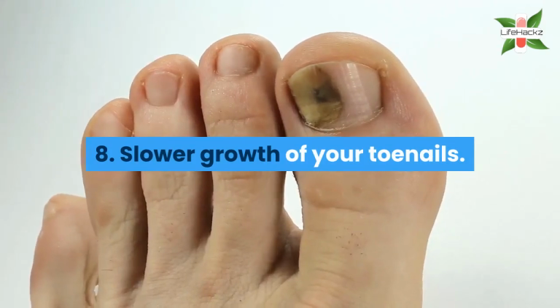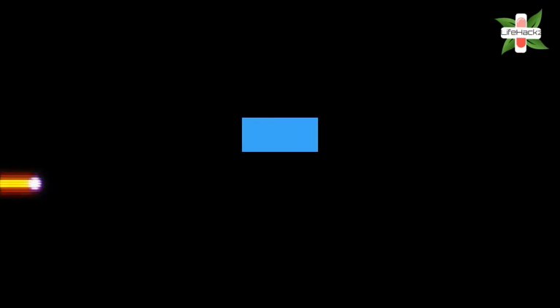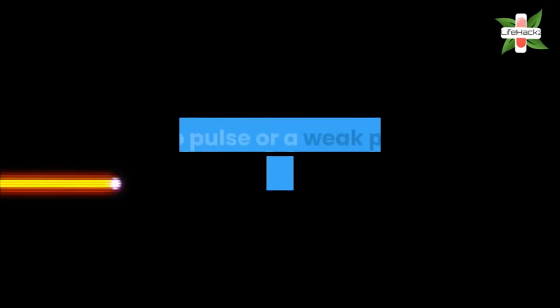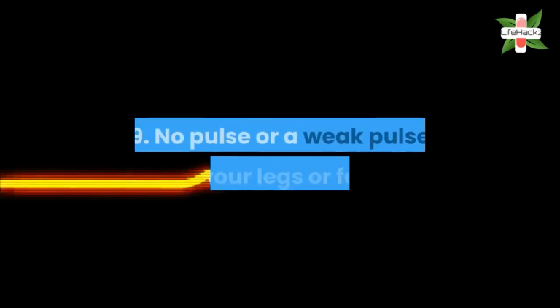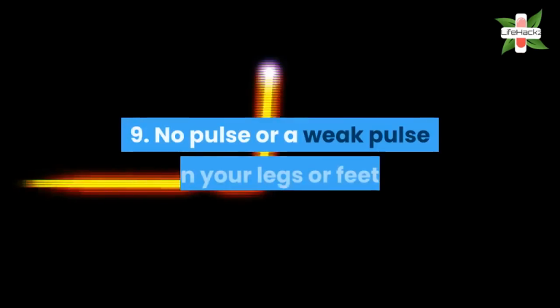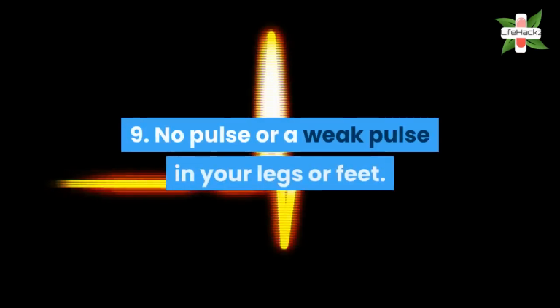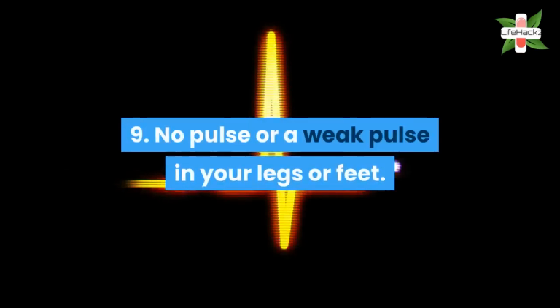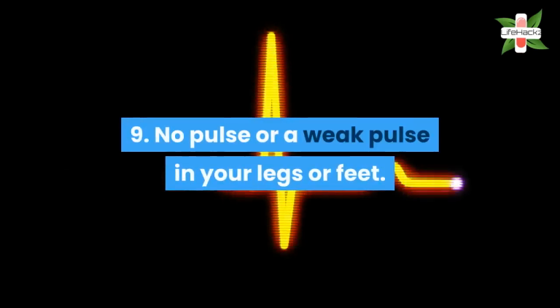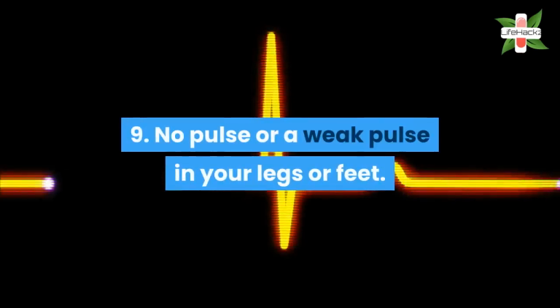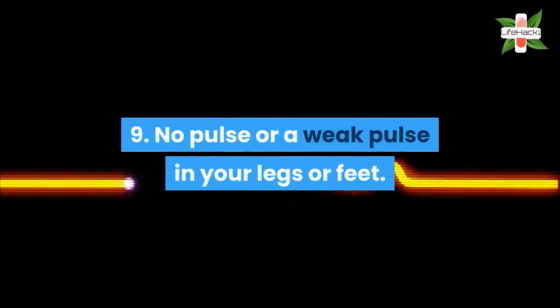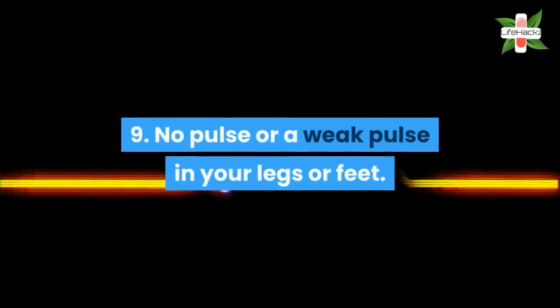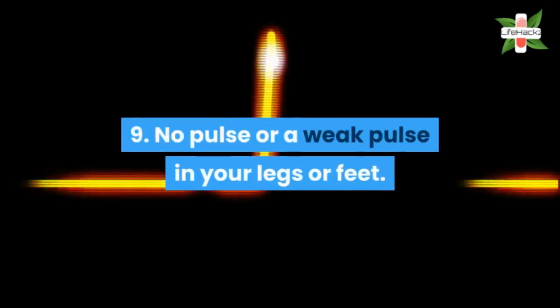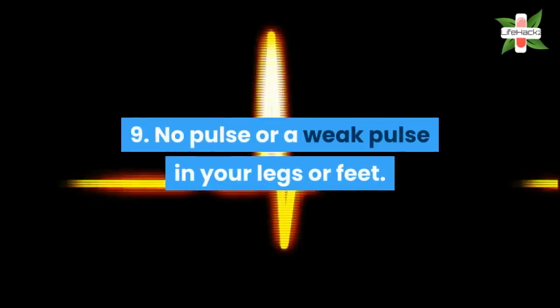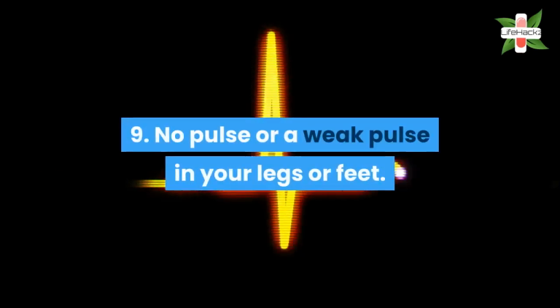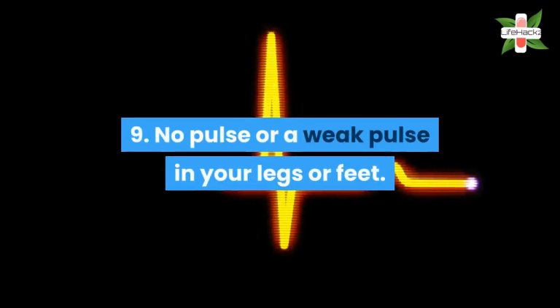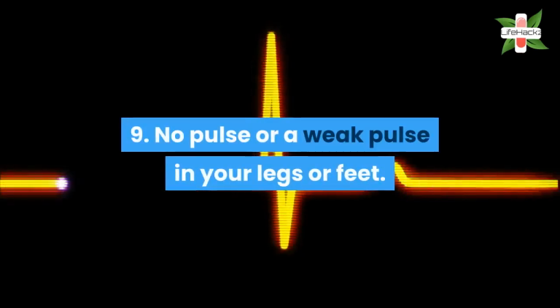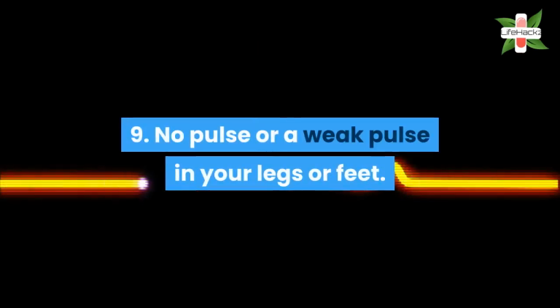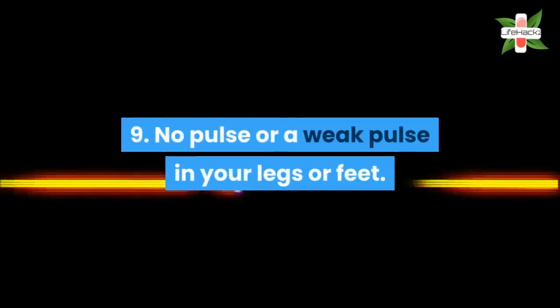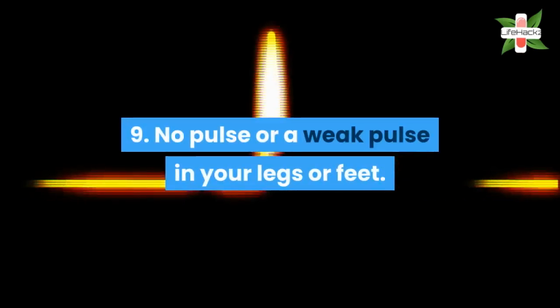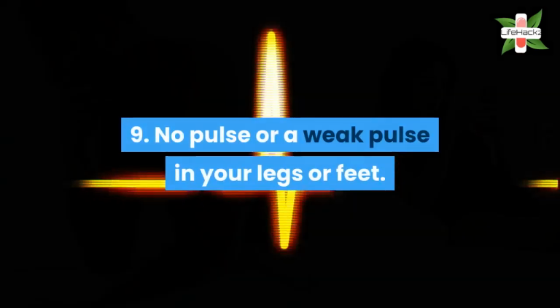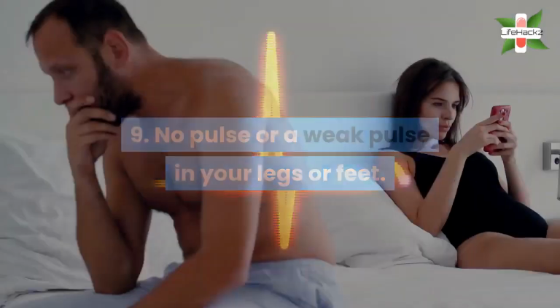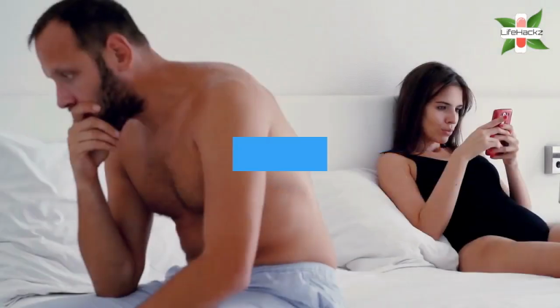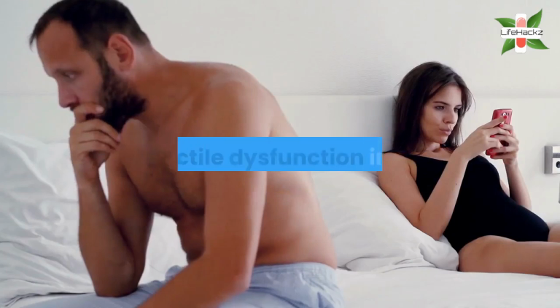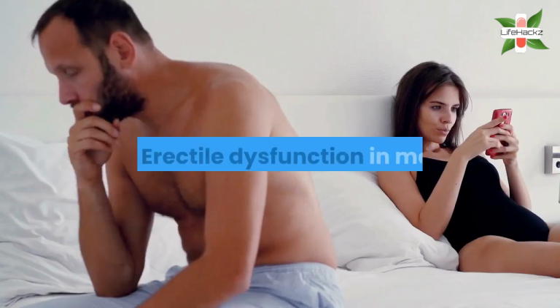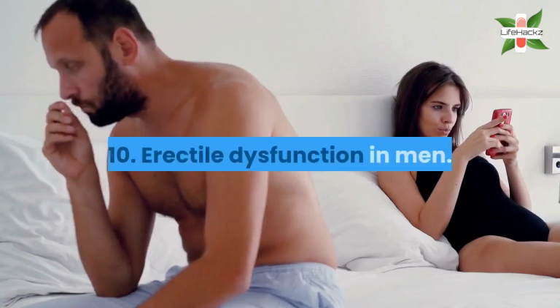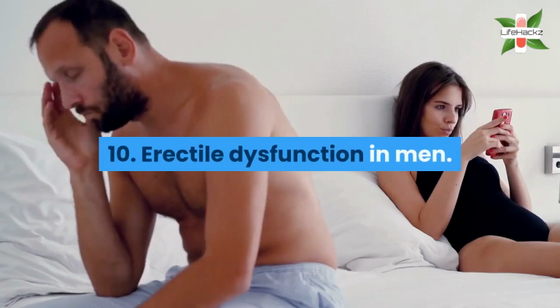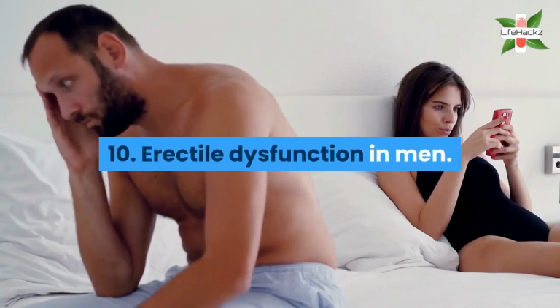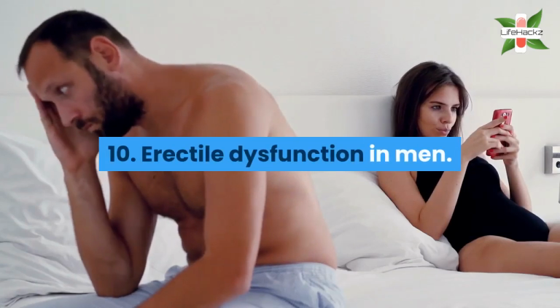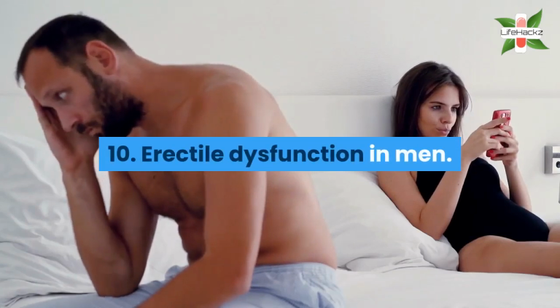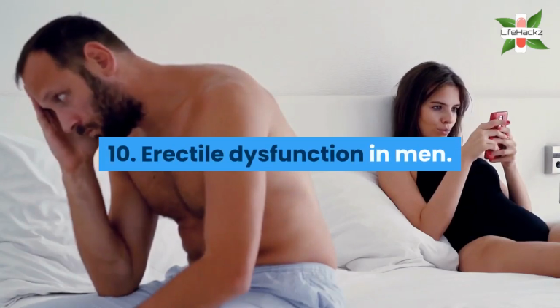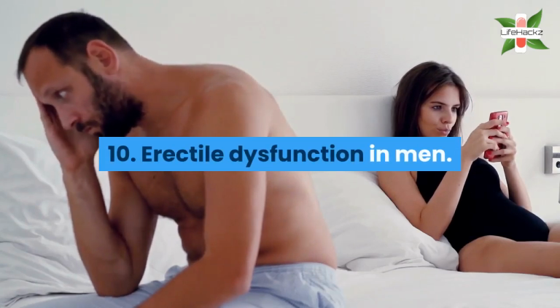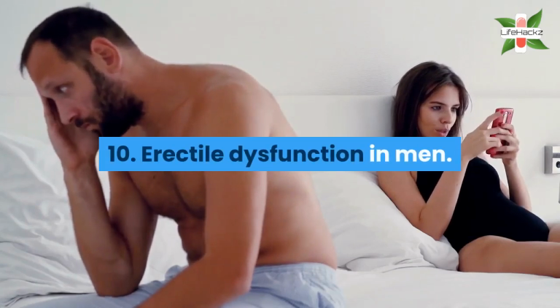9. No pulse or a weak pulse in your legs or feet. 10. Erectile dysfunction in men.